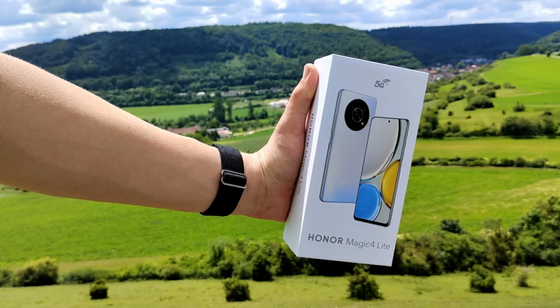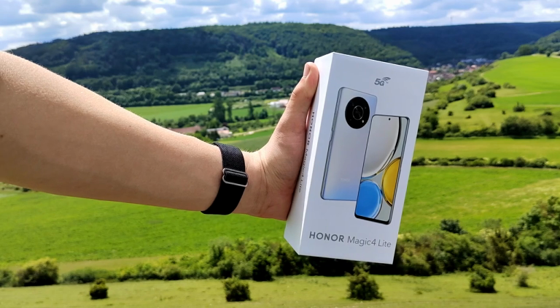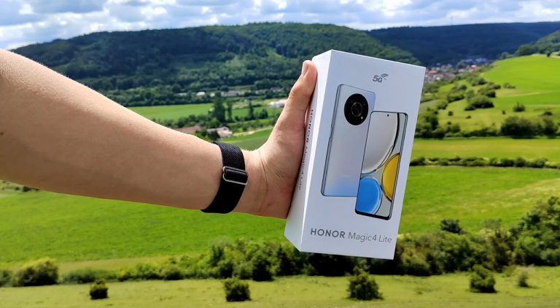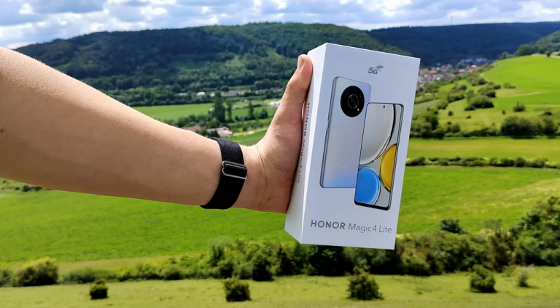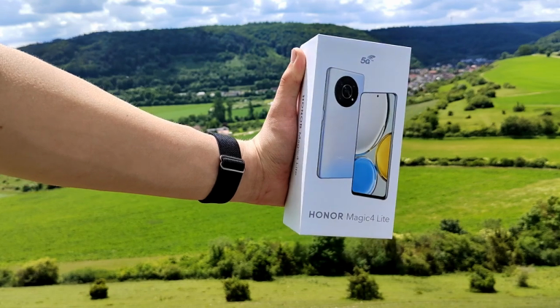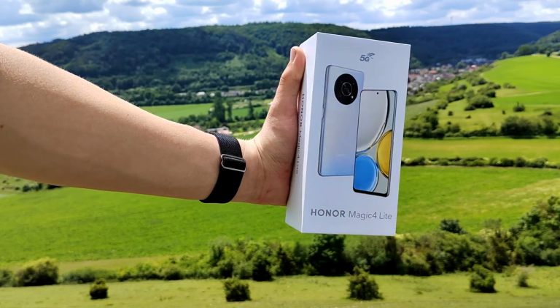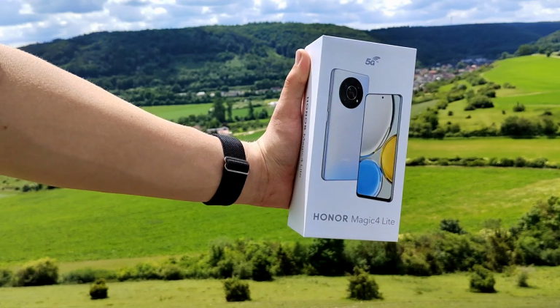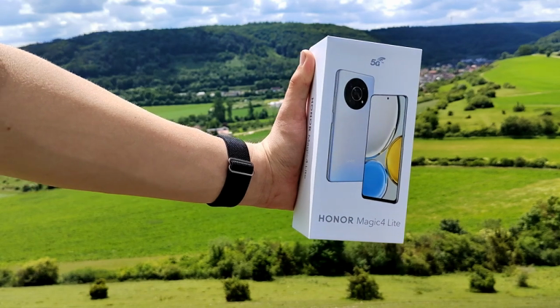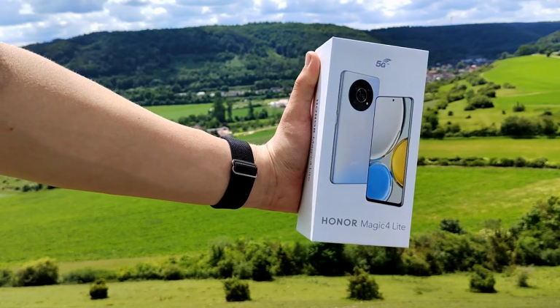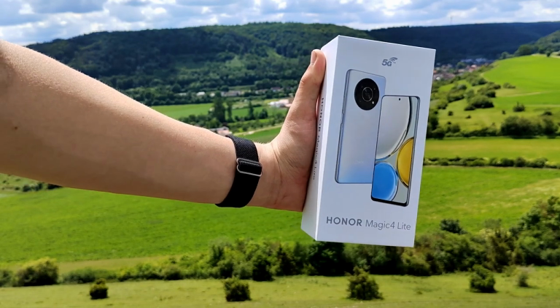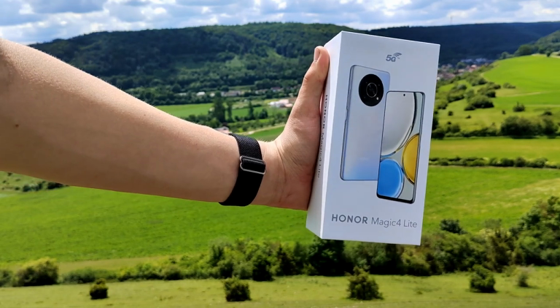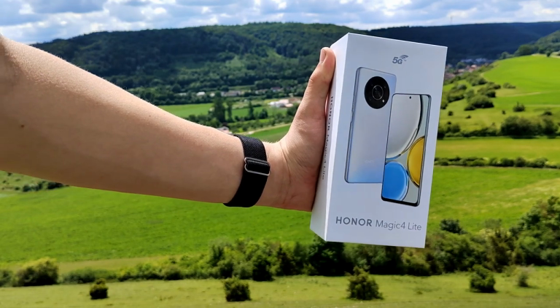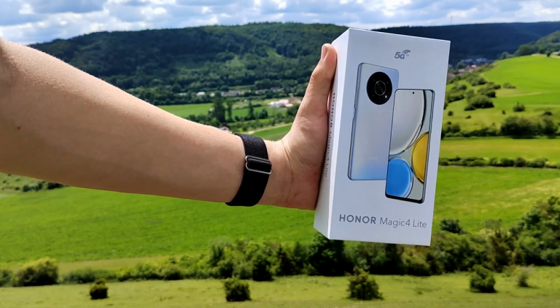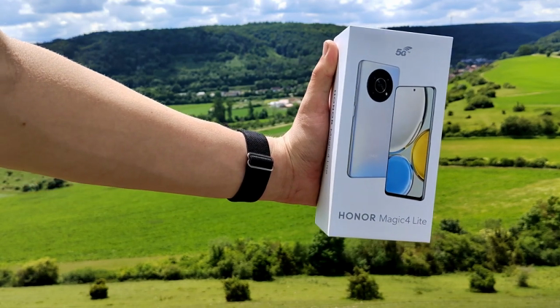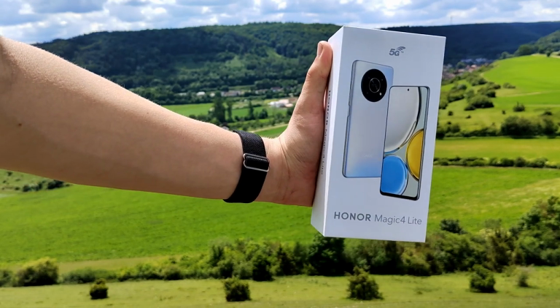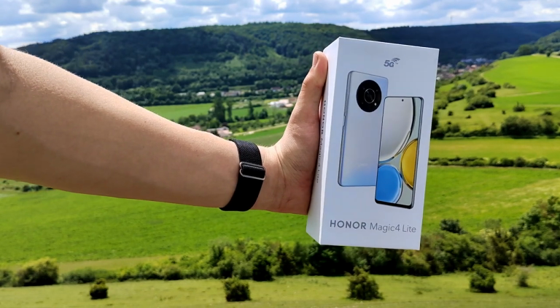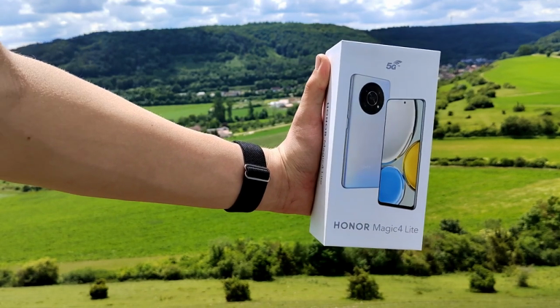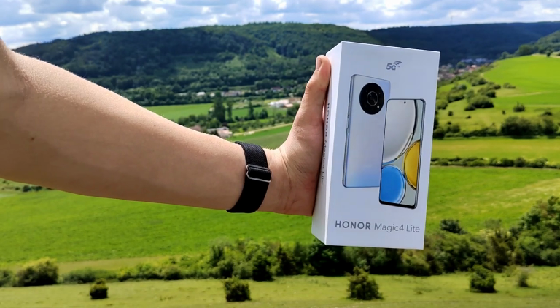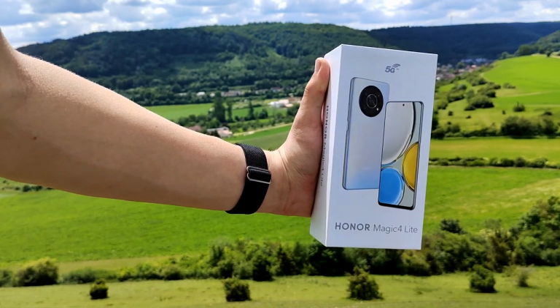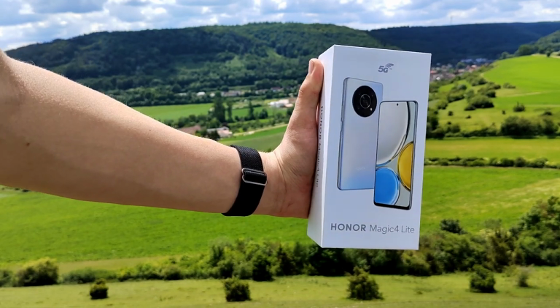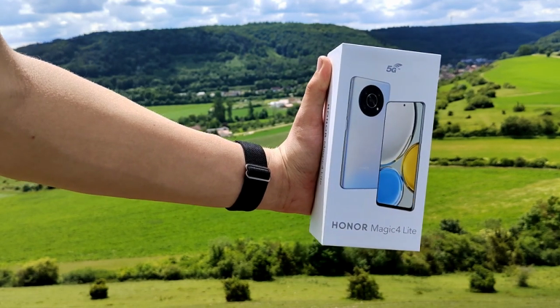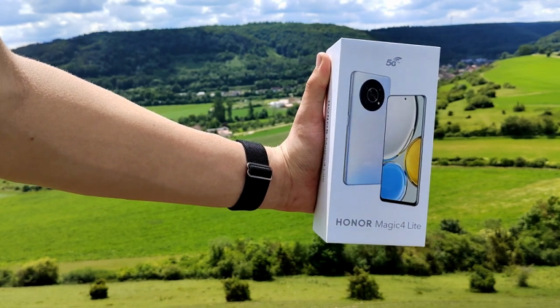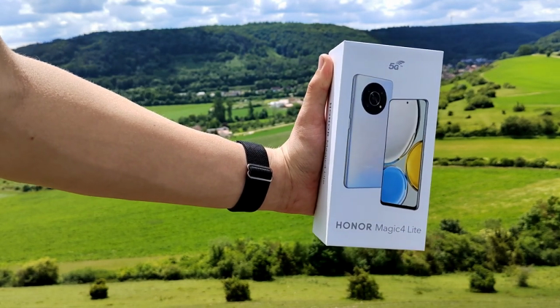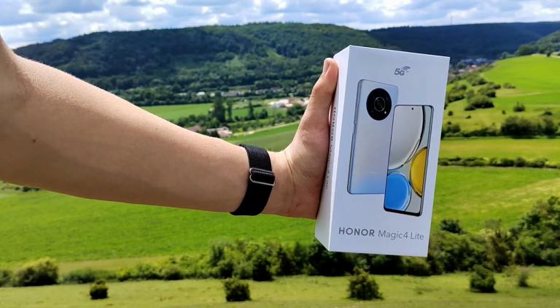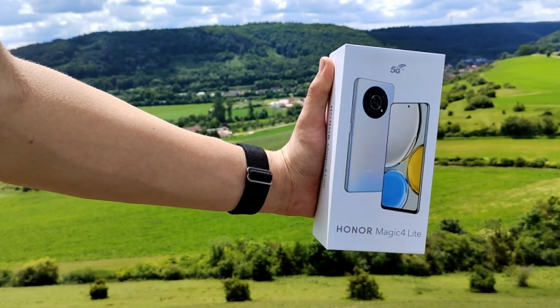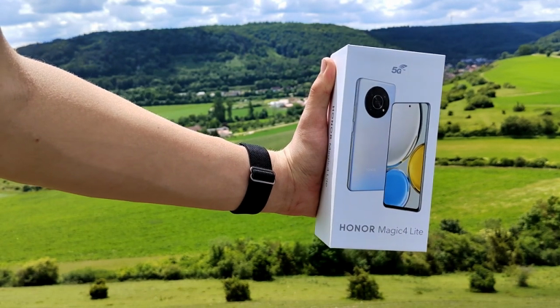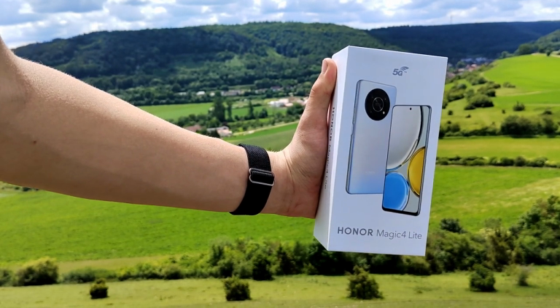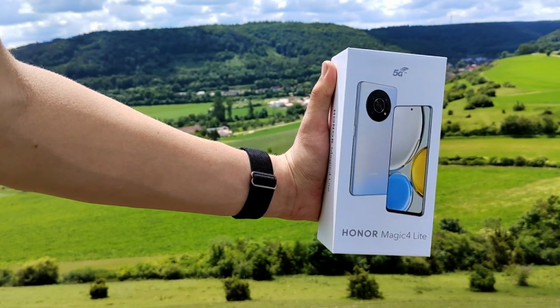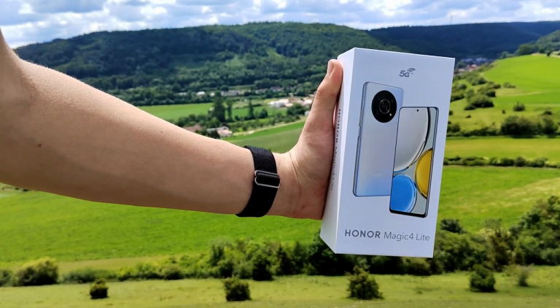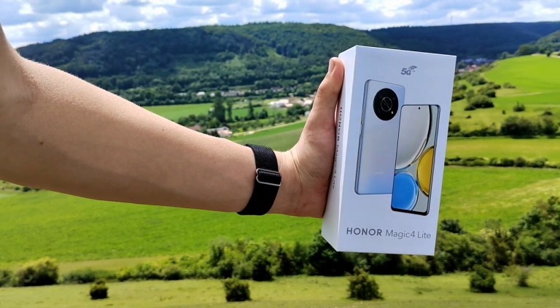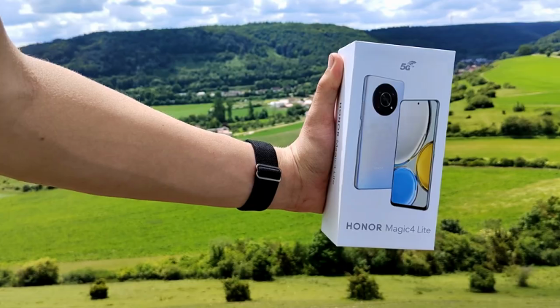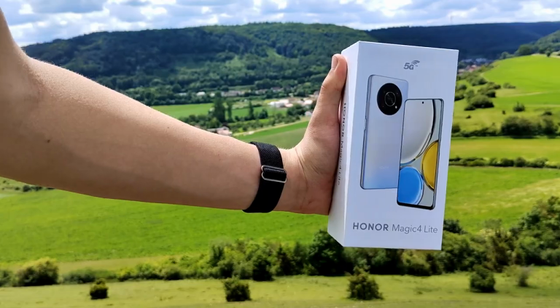Today we have the Honor Magic 4 Lite for unboxing. Let's have a look at the device after the intro.